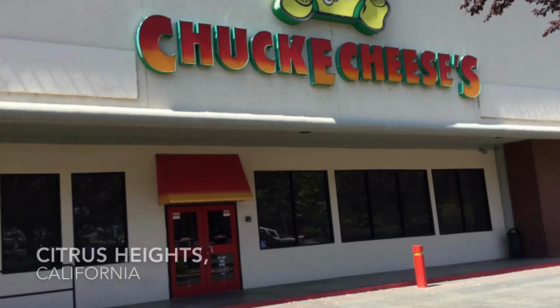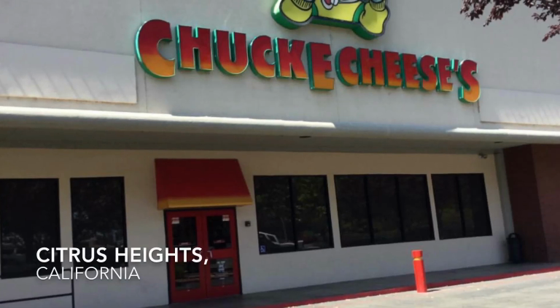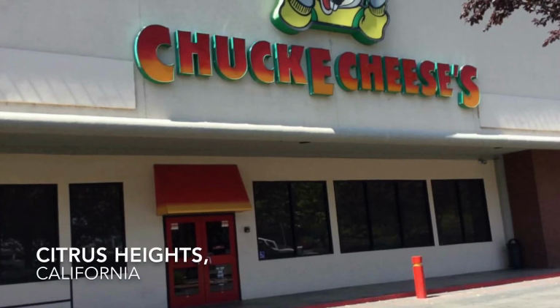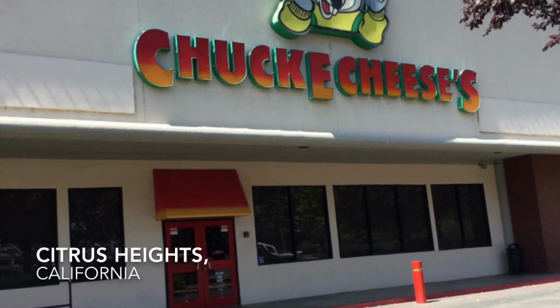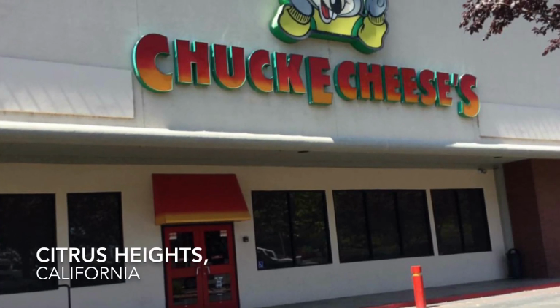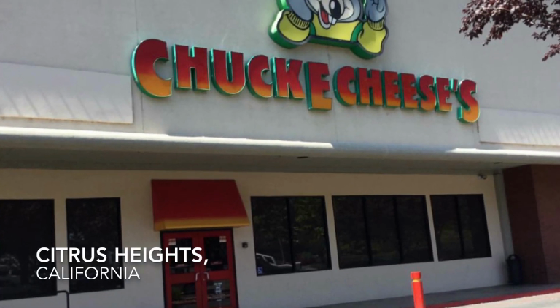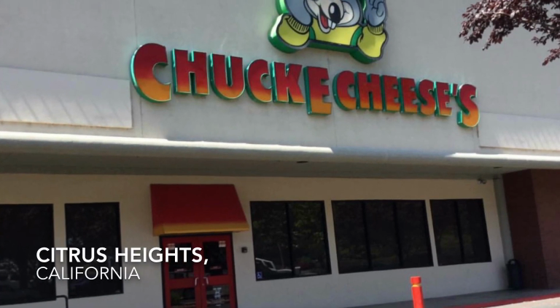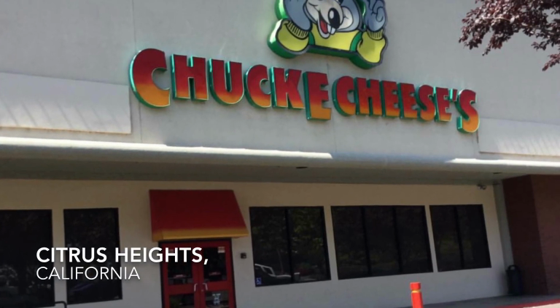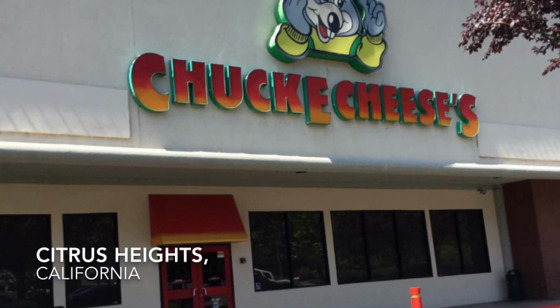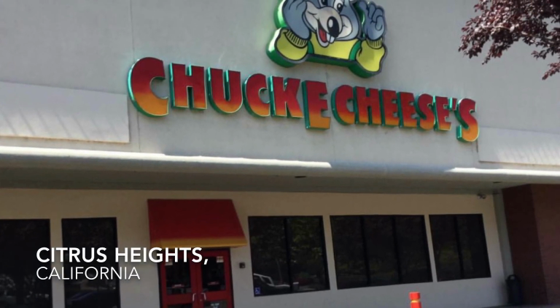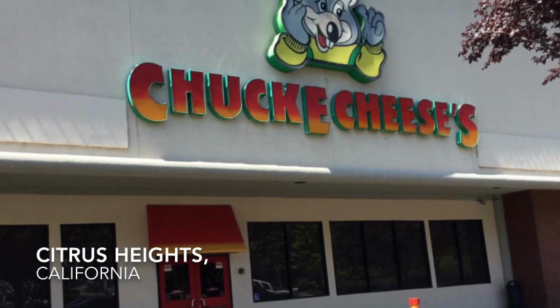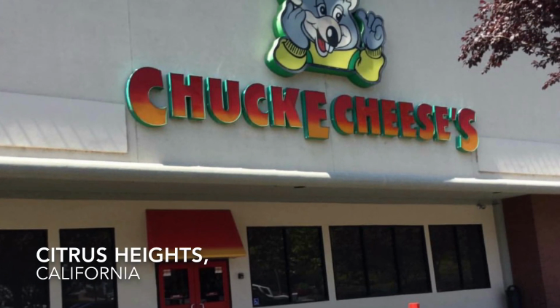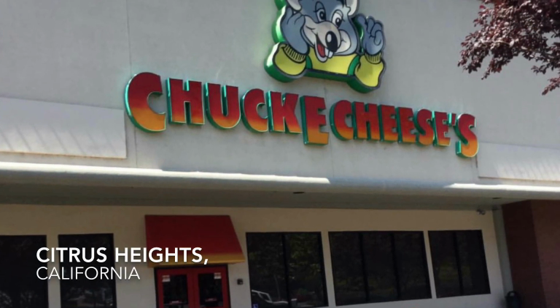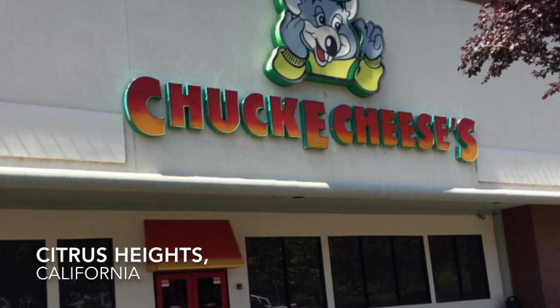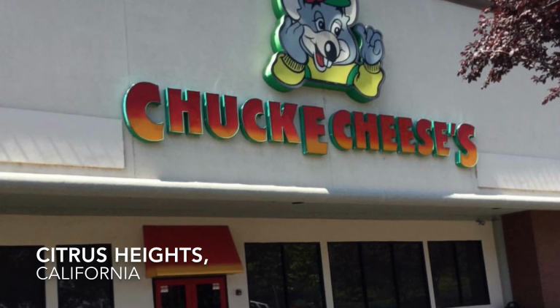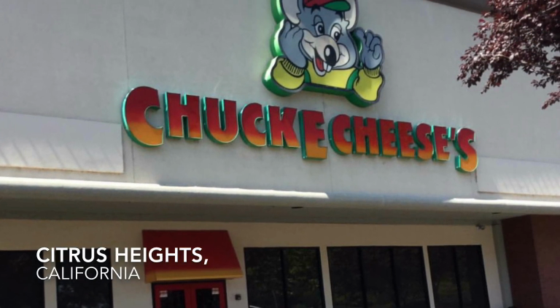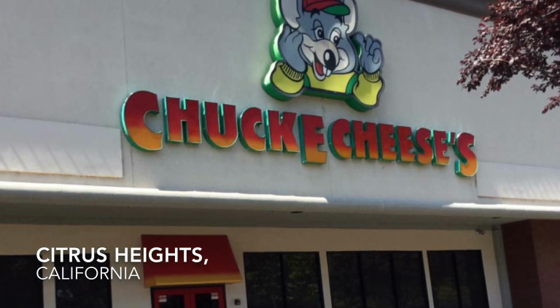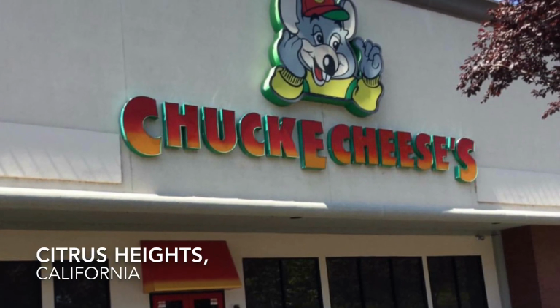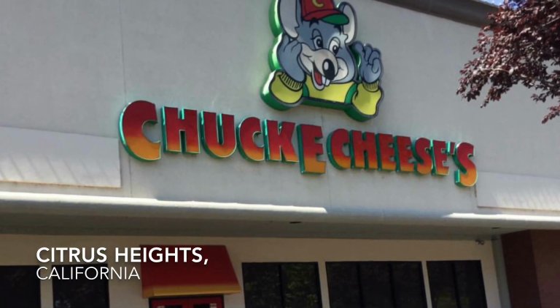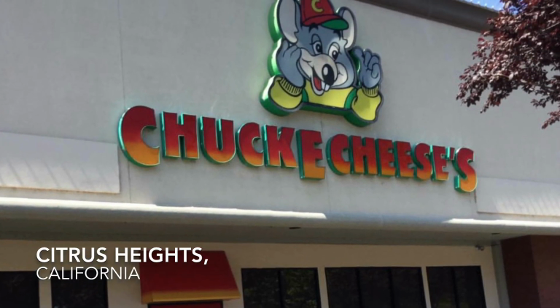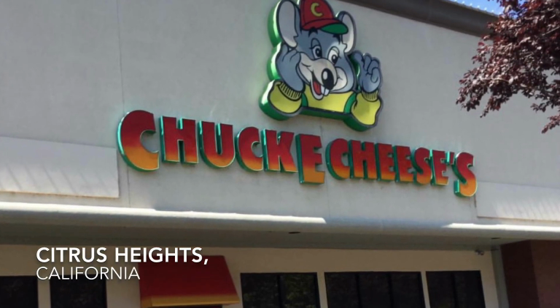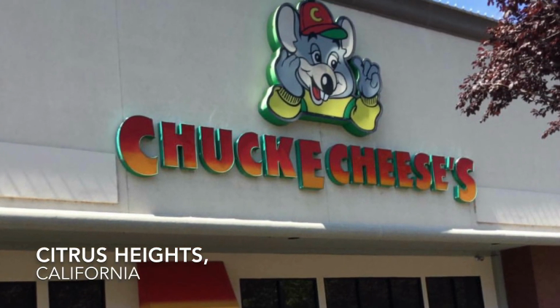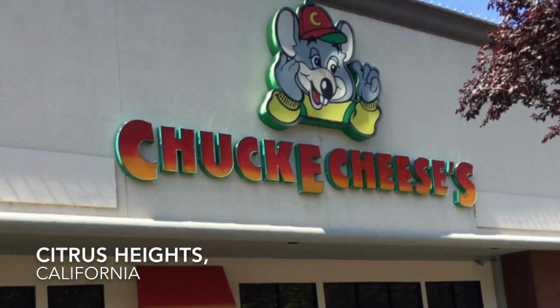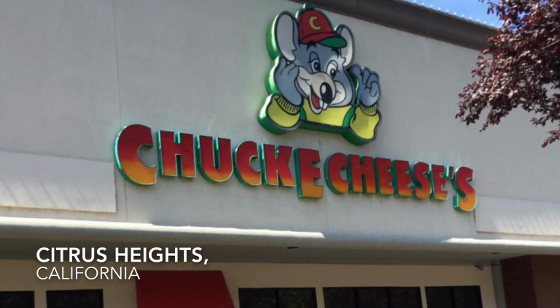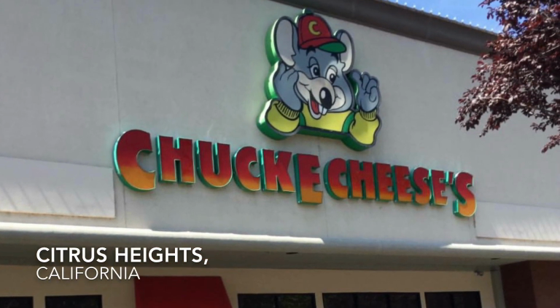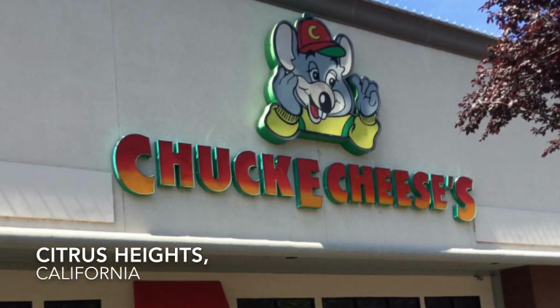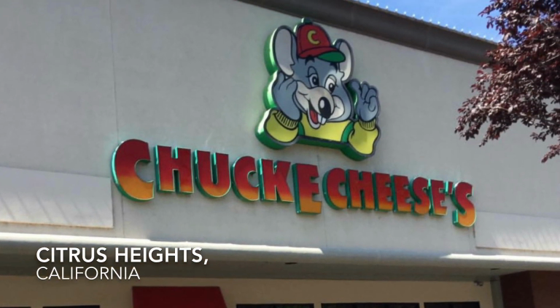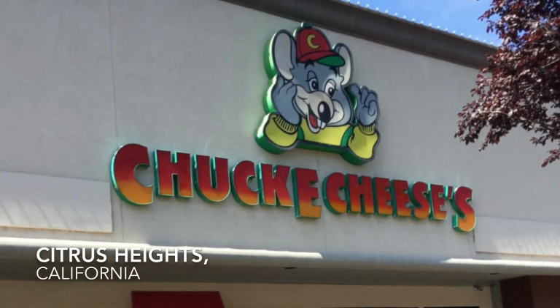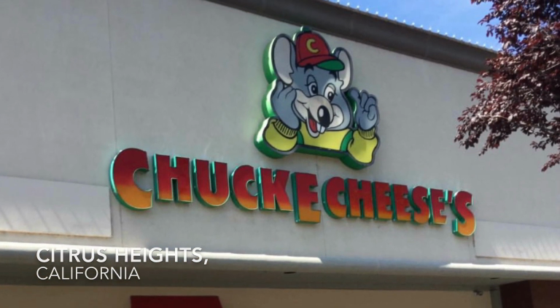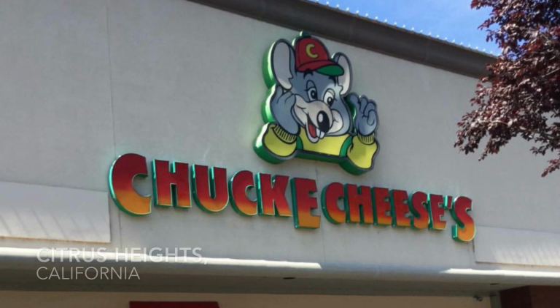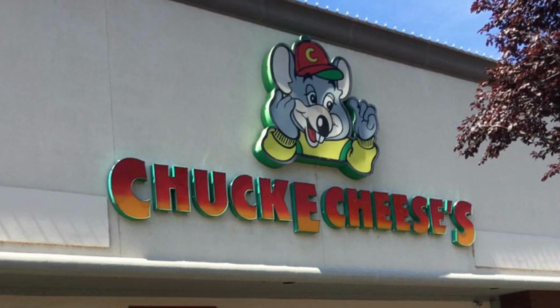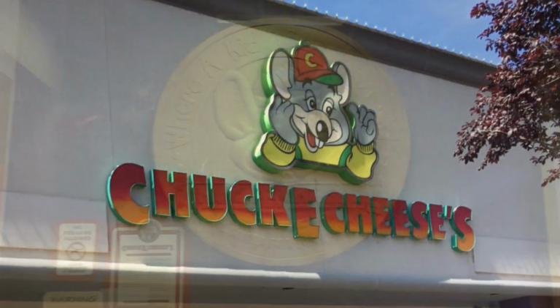Hey Chuck E. Cheese's! What are you waiting for? Let's play! Where a kid can be a kid!